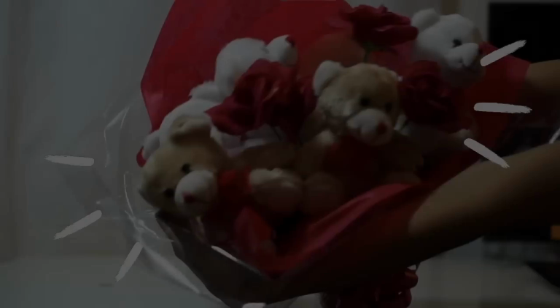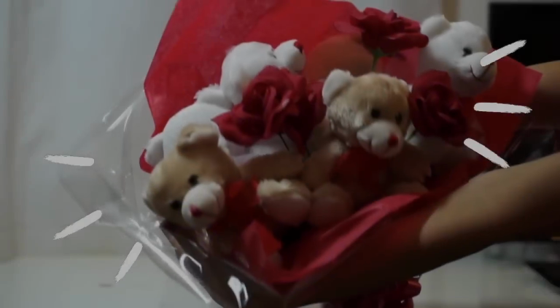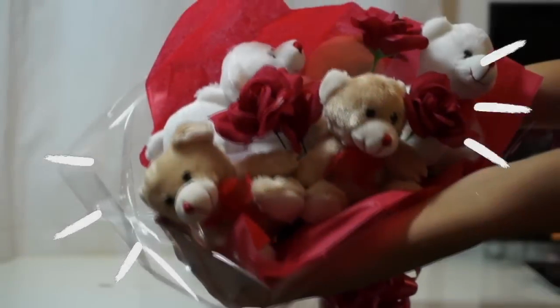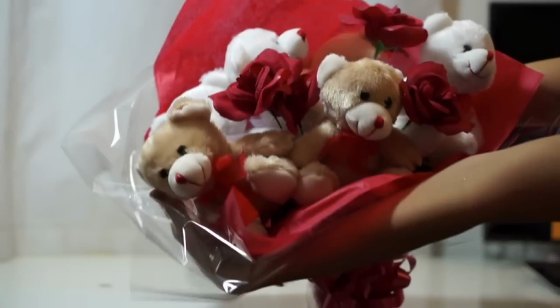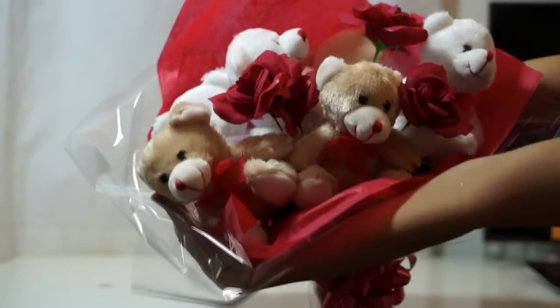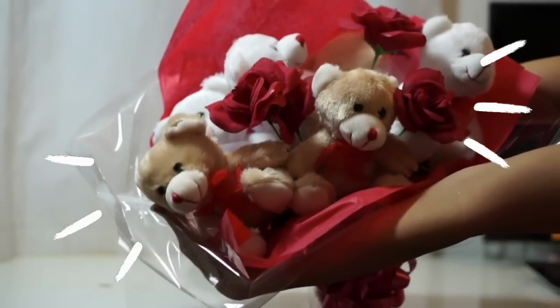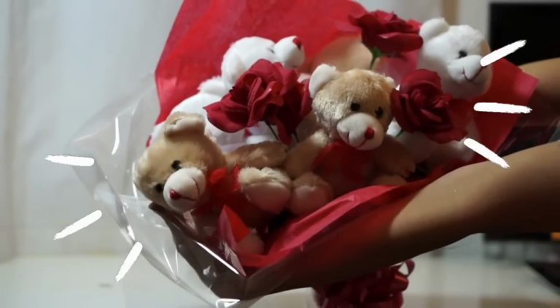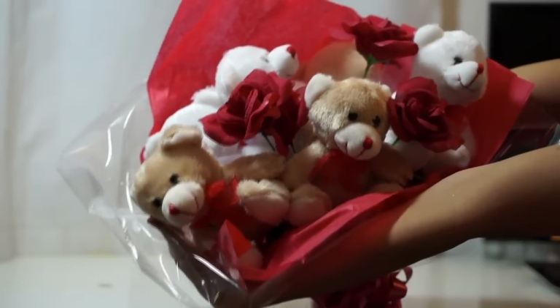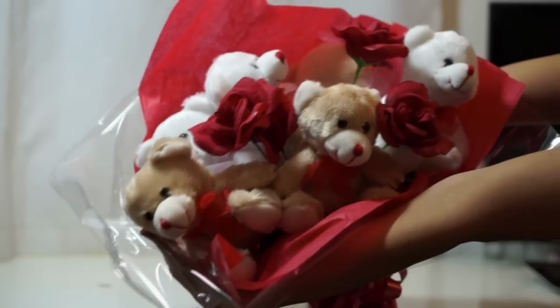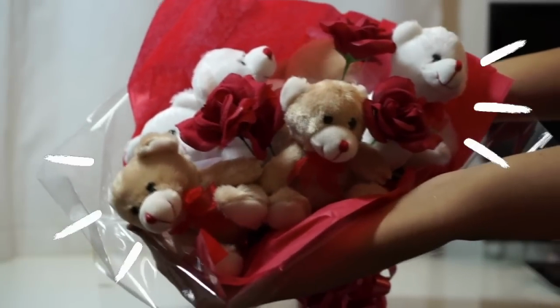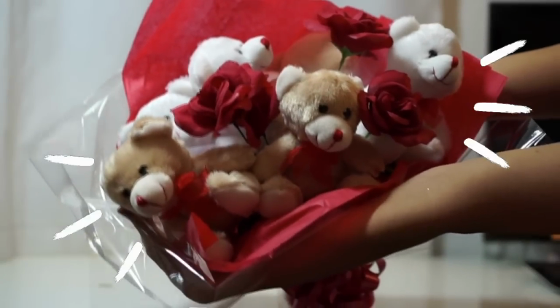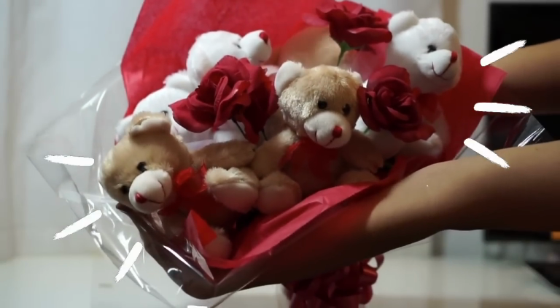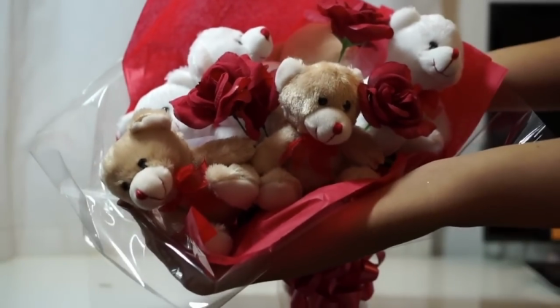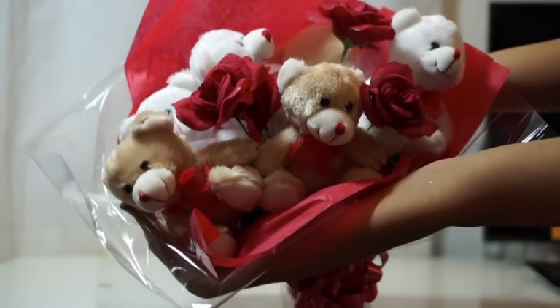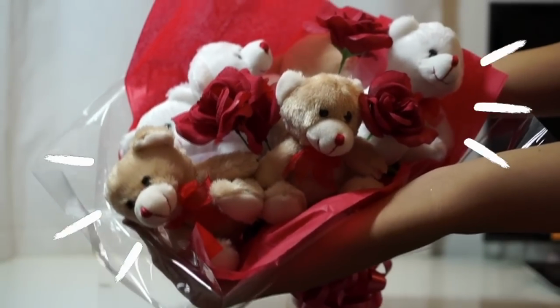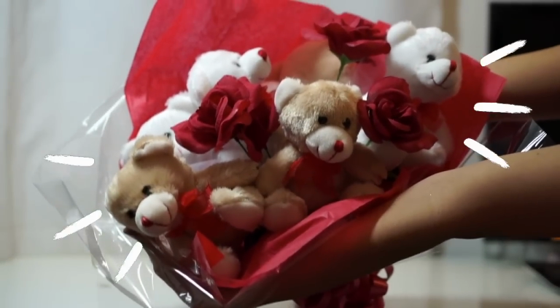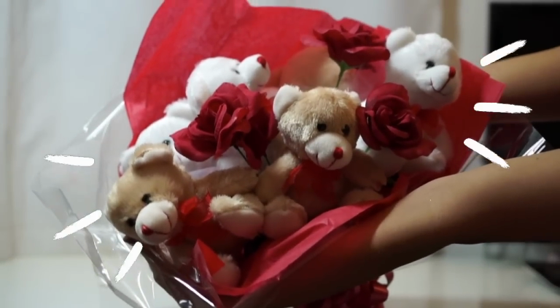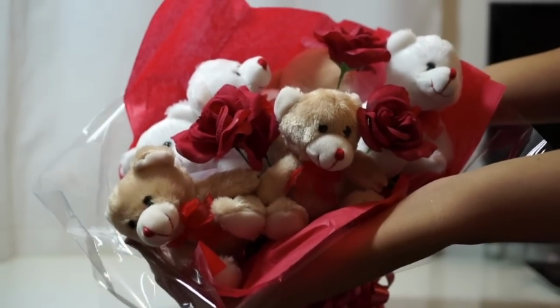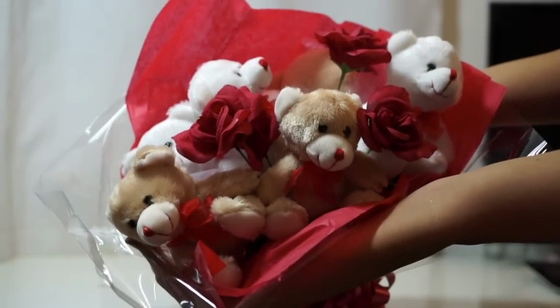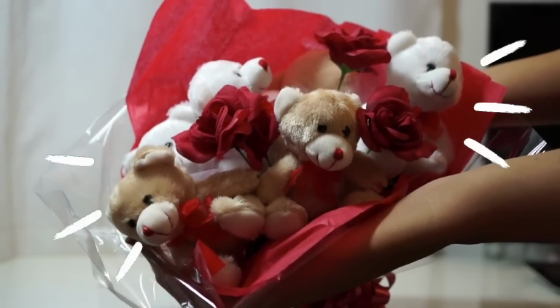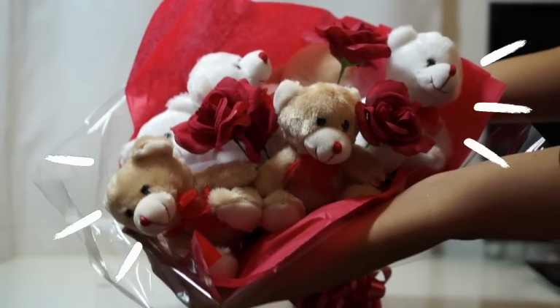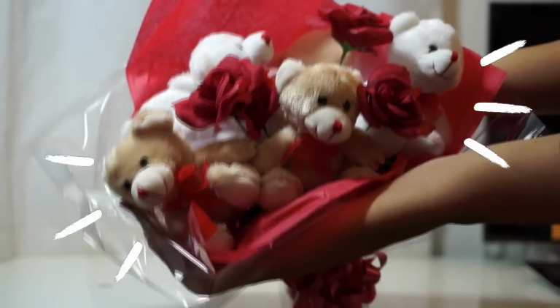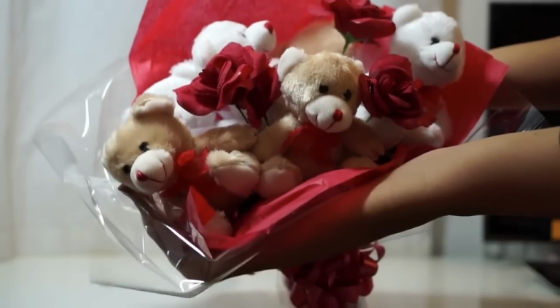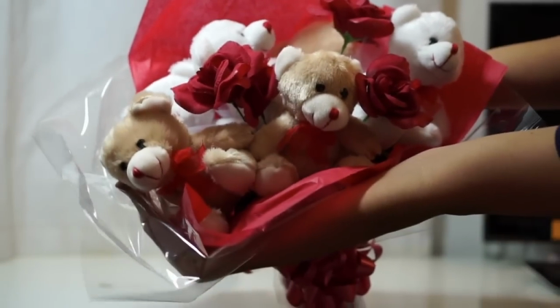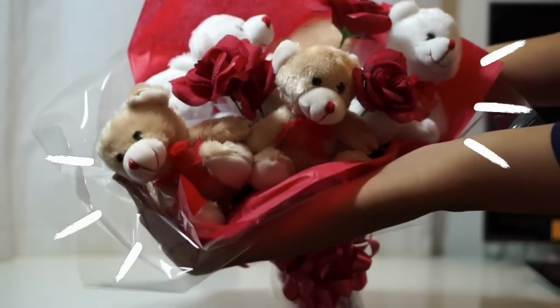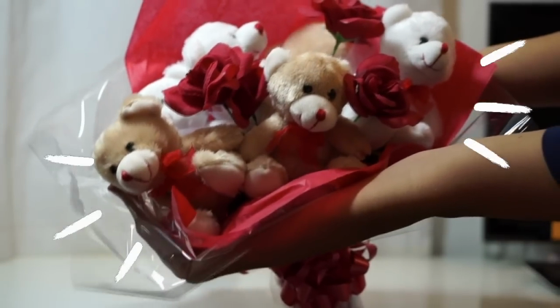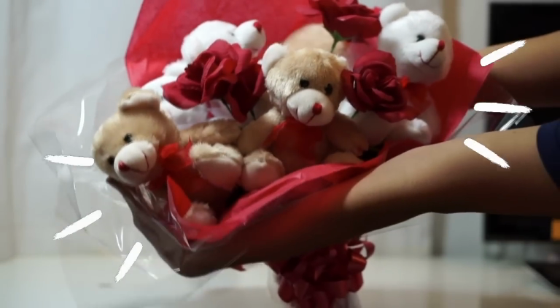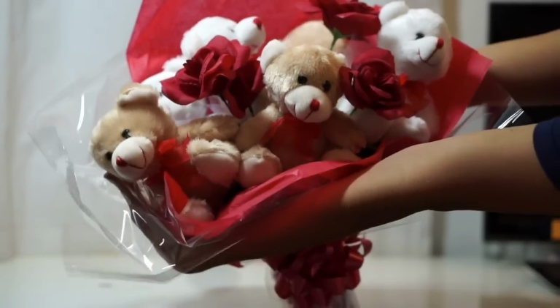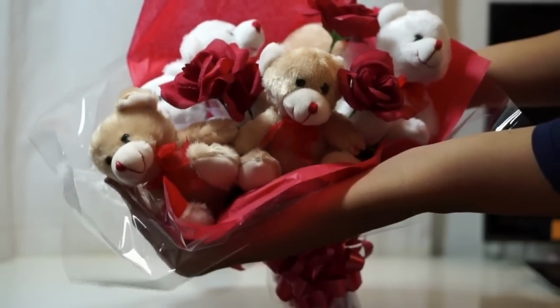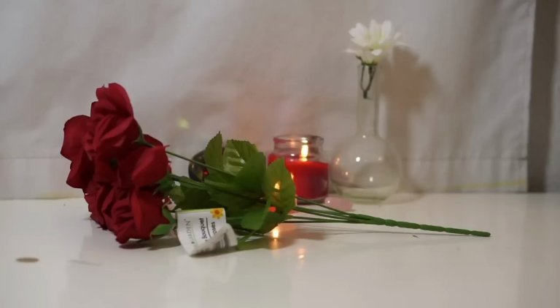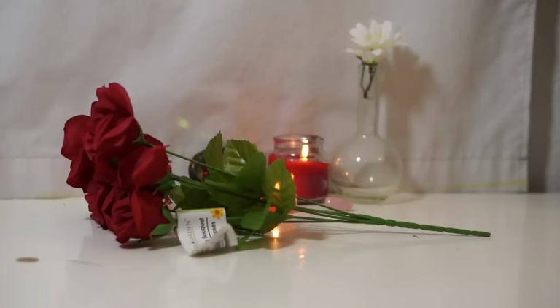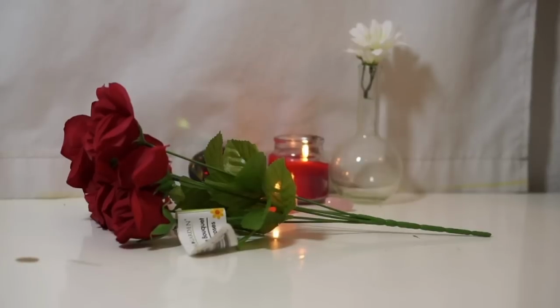Hi guys! Today I'm going to show you how to make a plush bouquet, perfect for Valentine's Day.